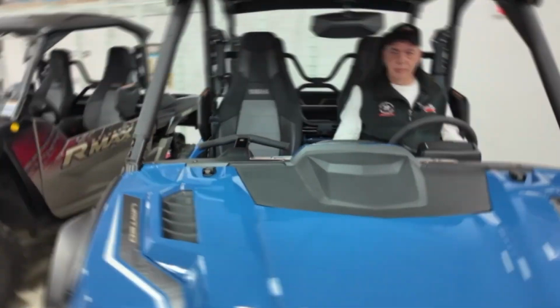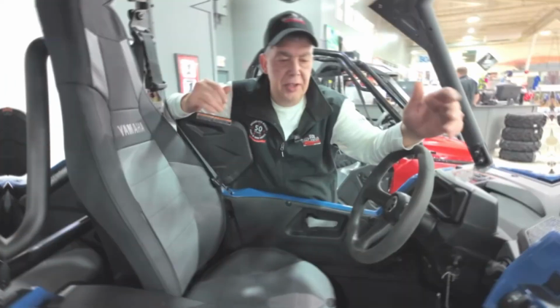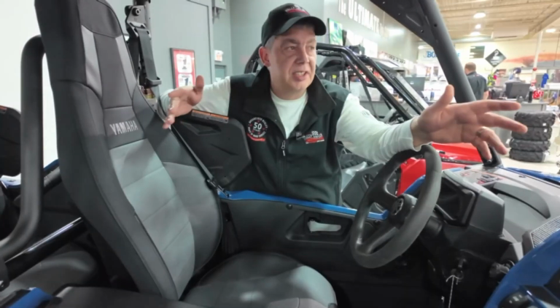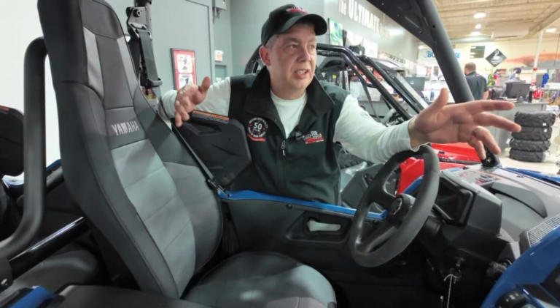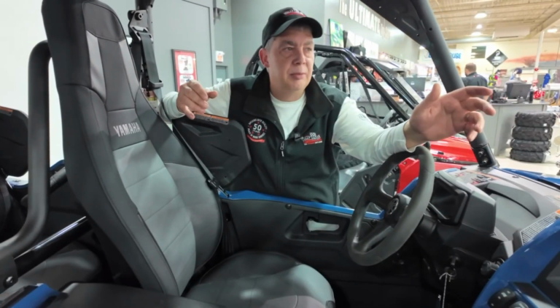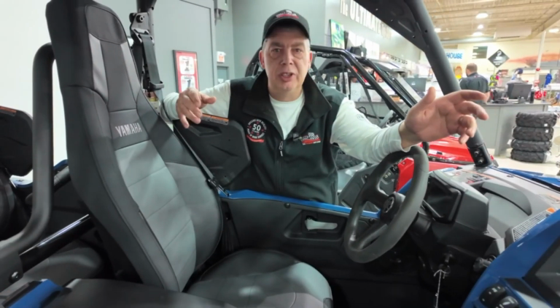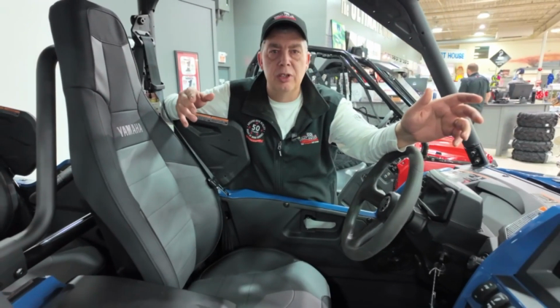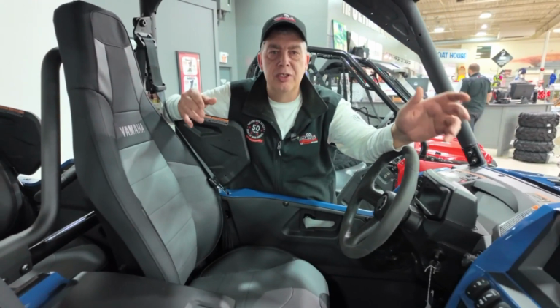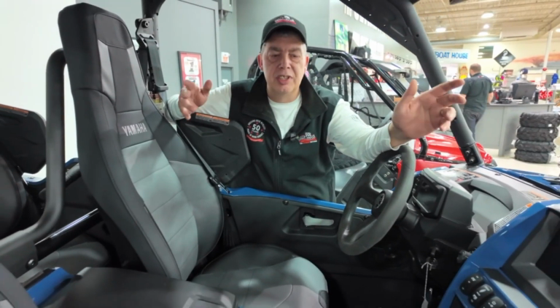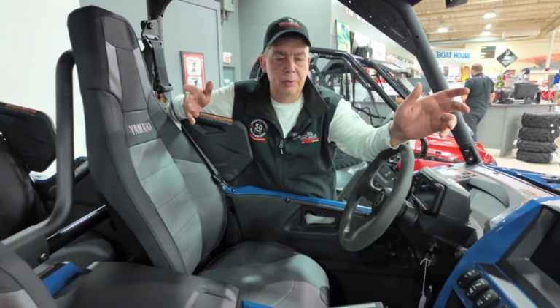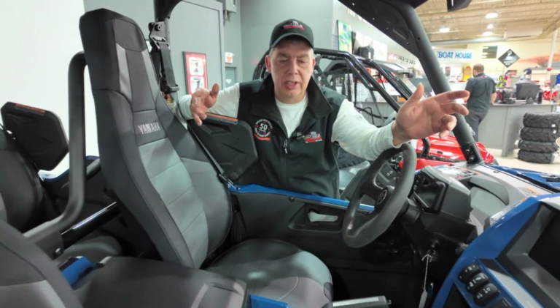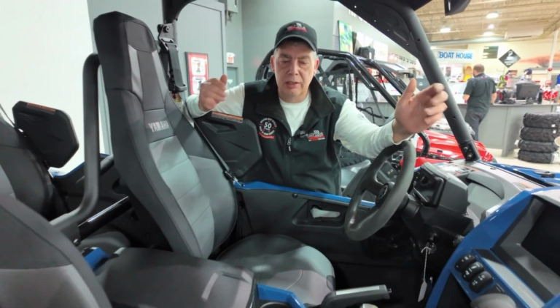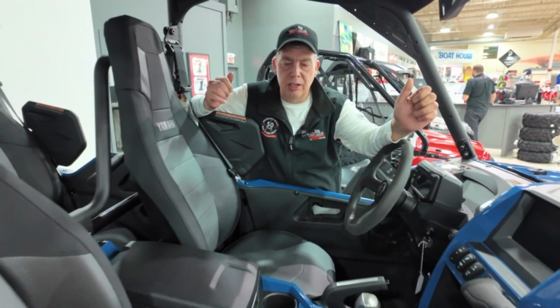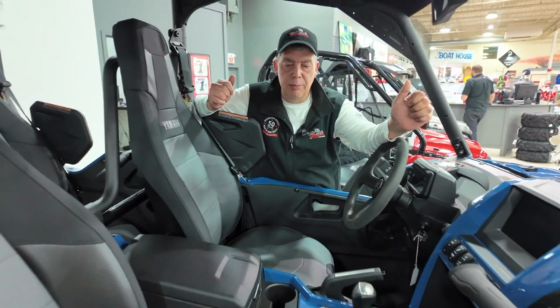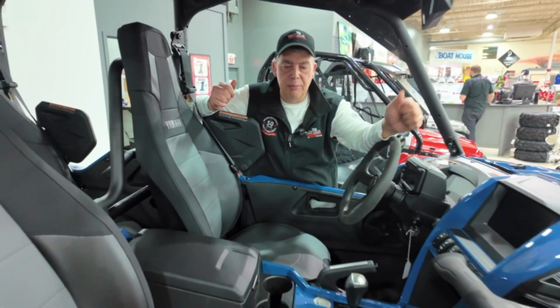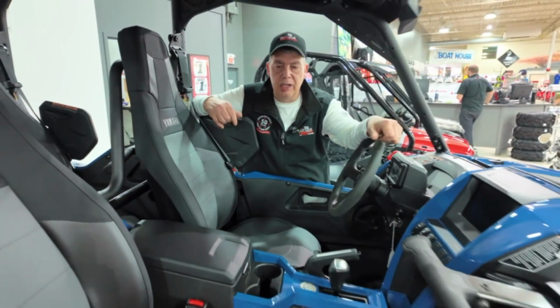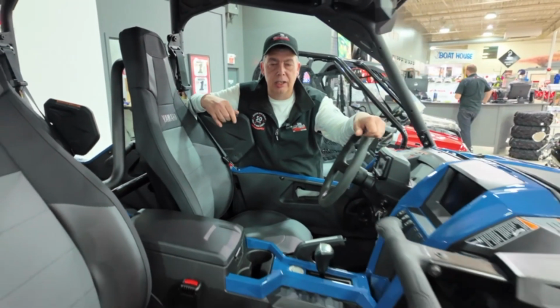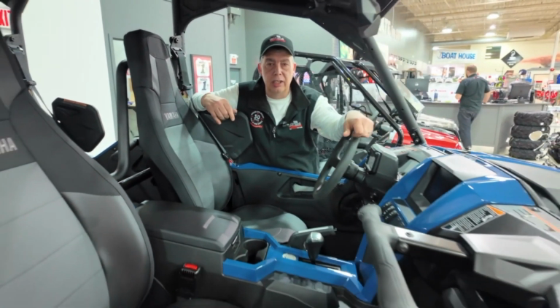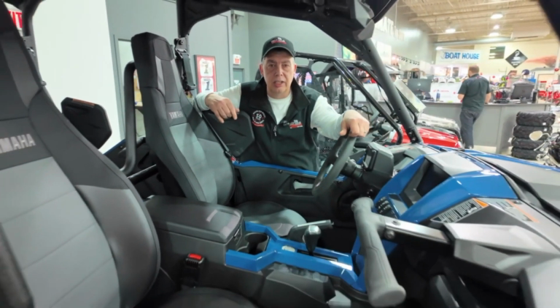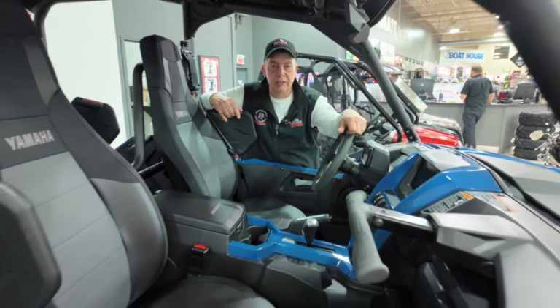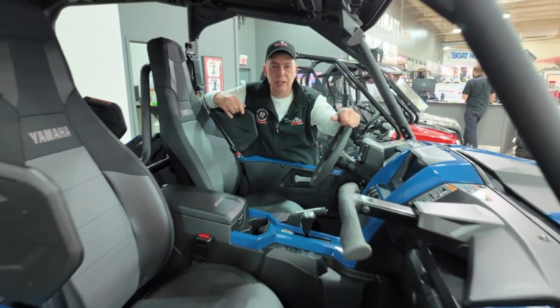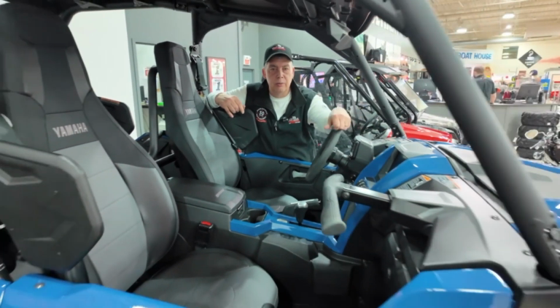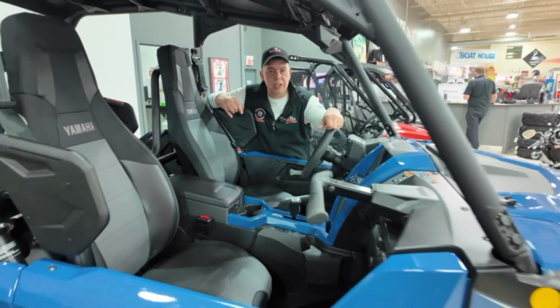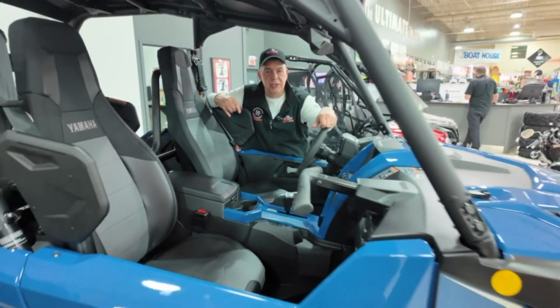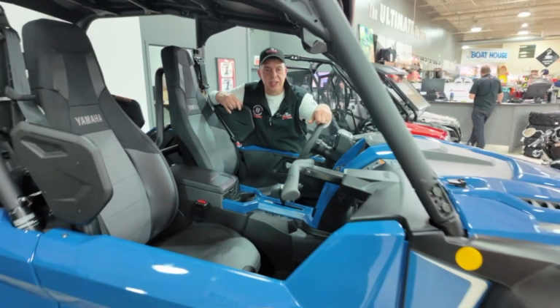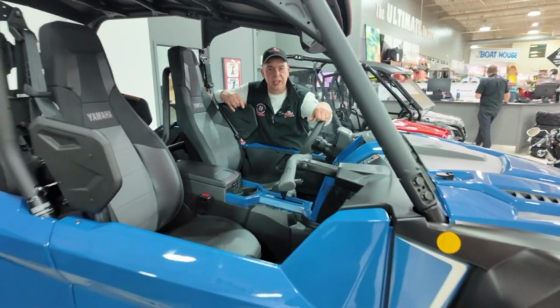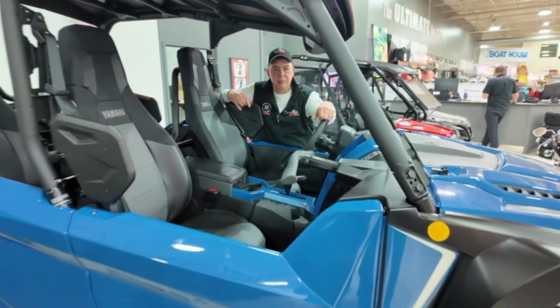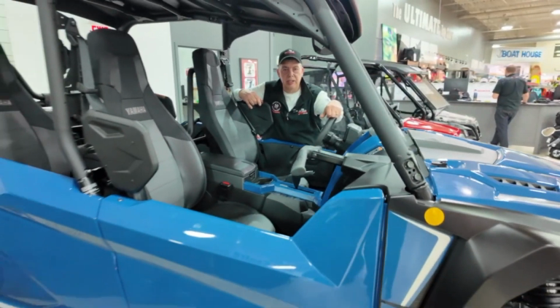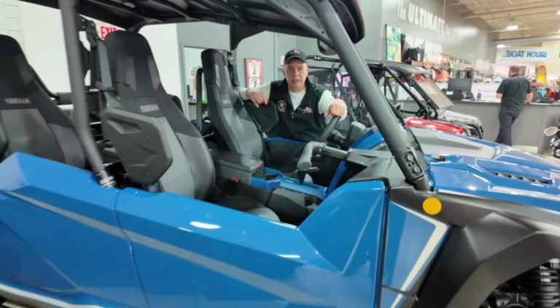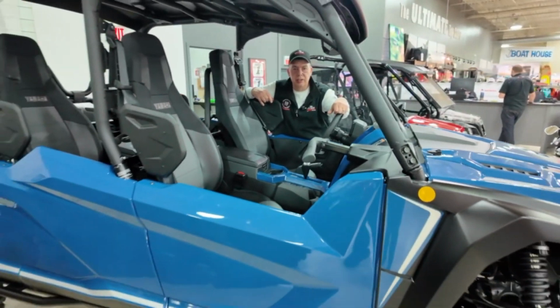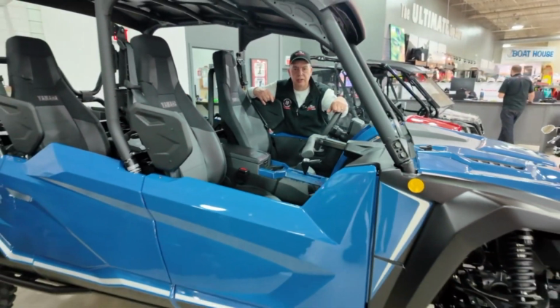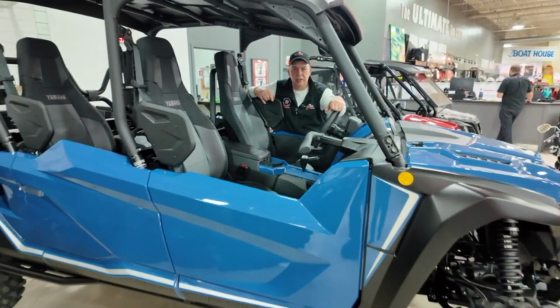This thing can be yours this weekend. Come on by Hully Gully and we'll get you set up and hit the trails.